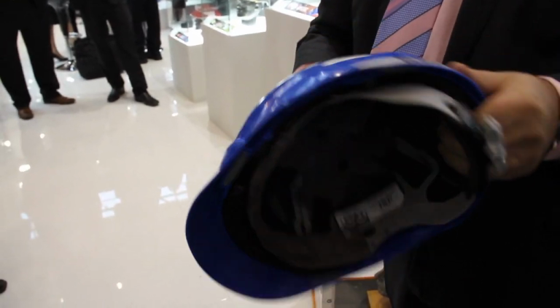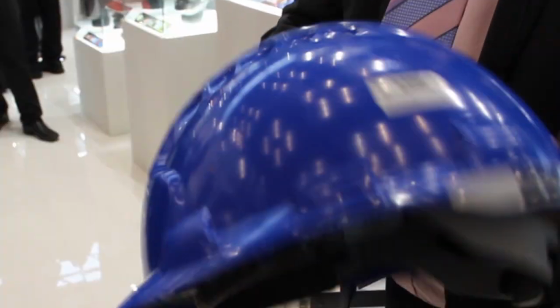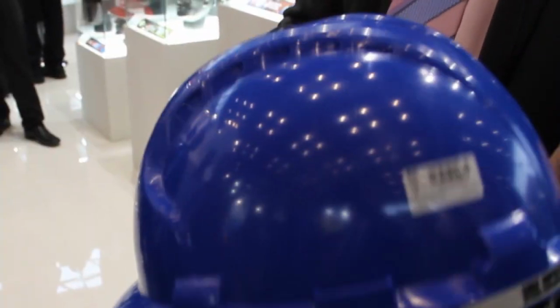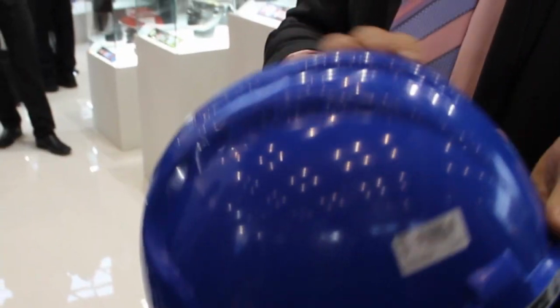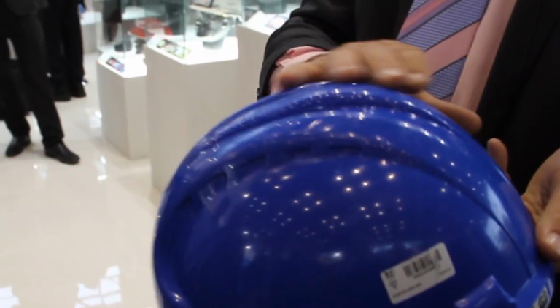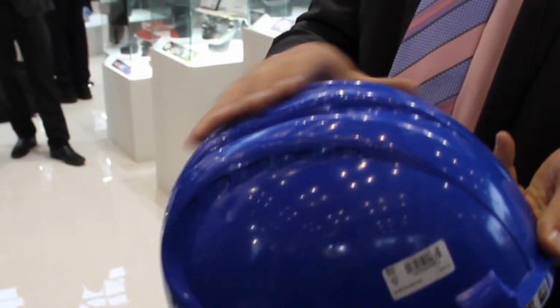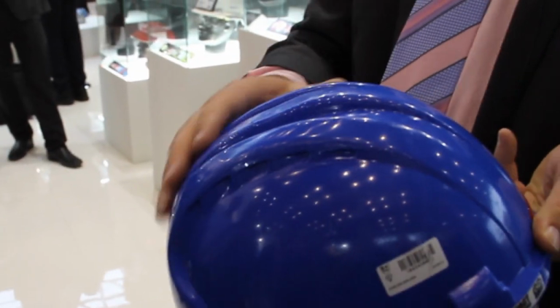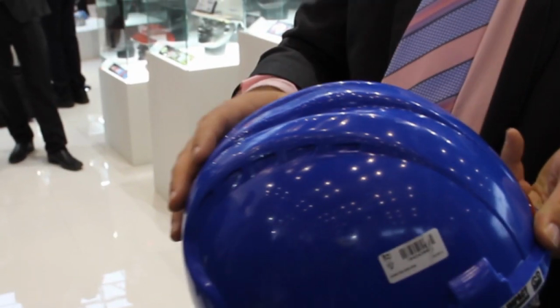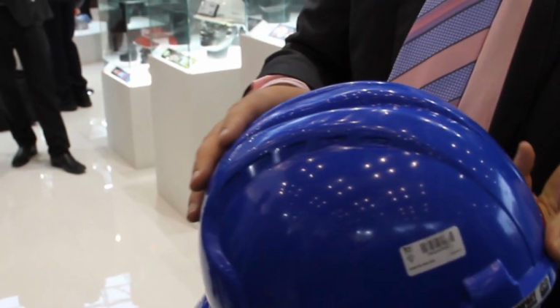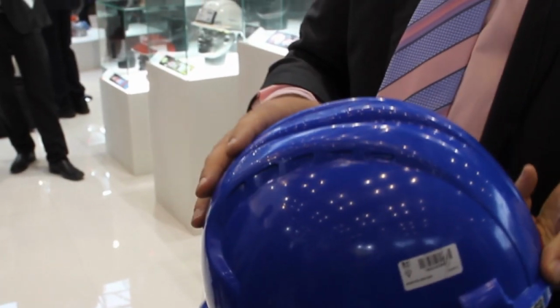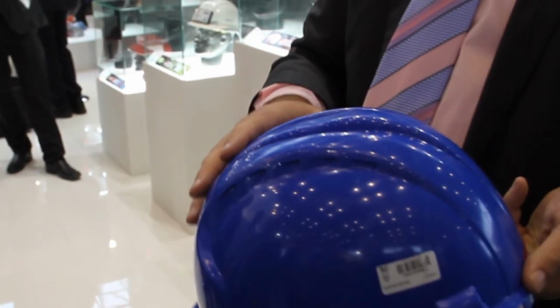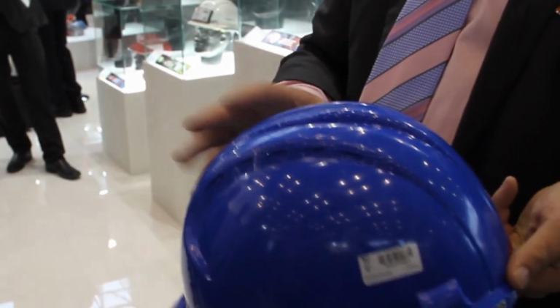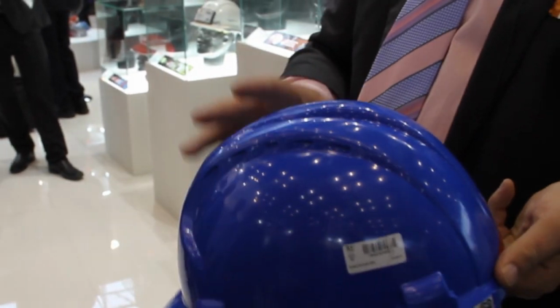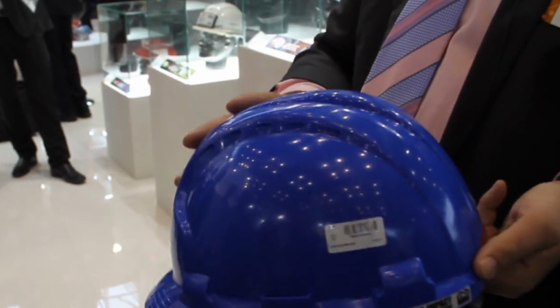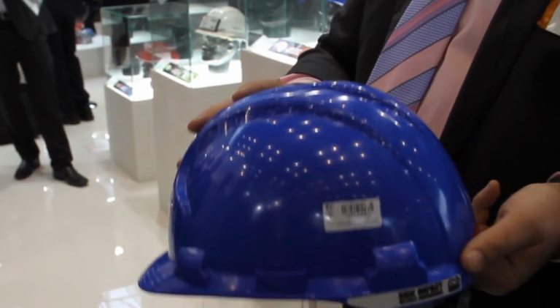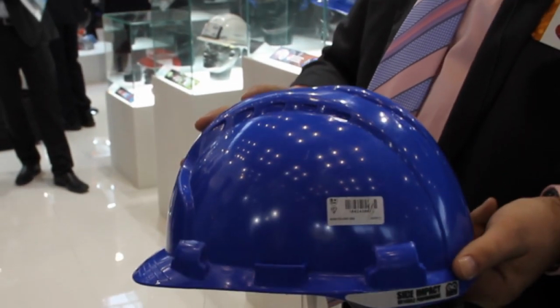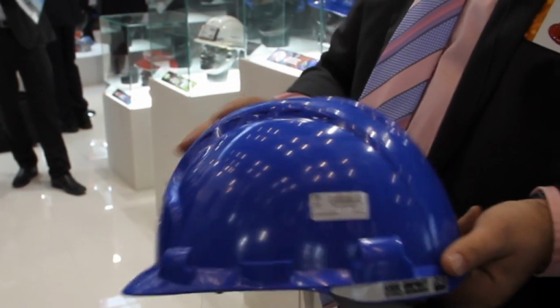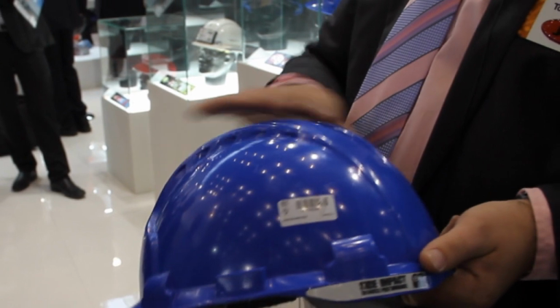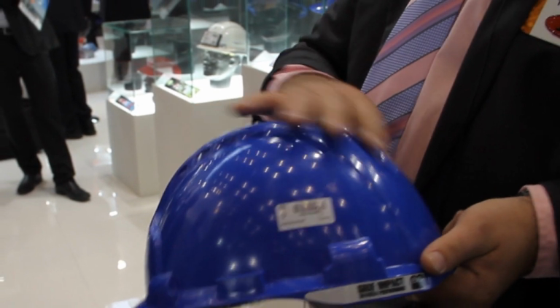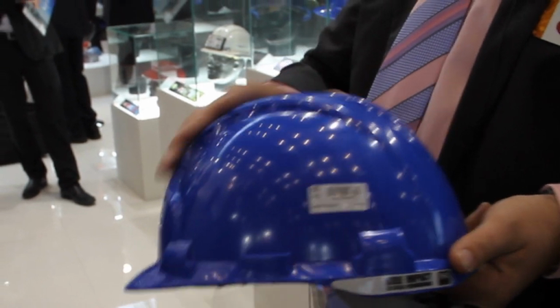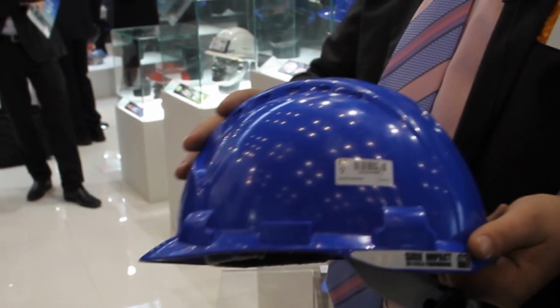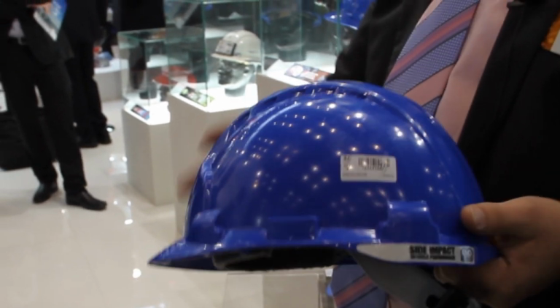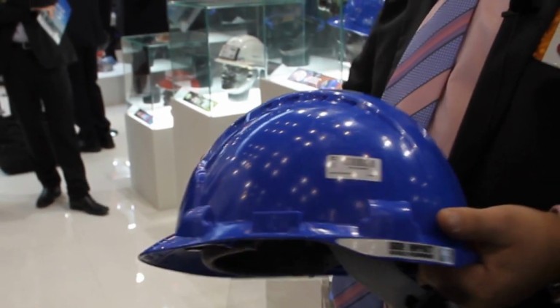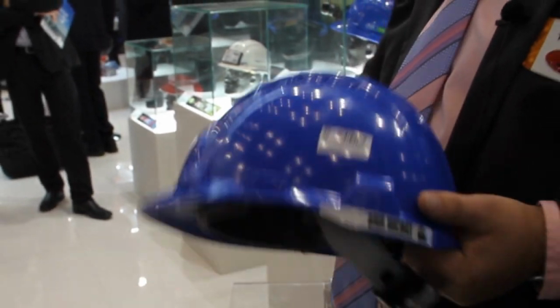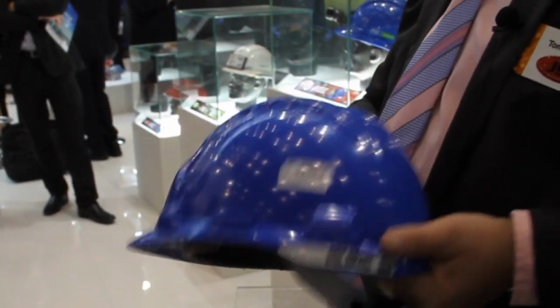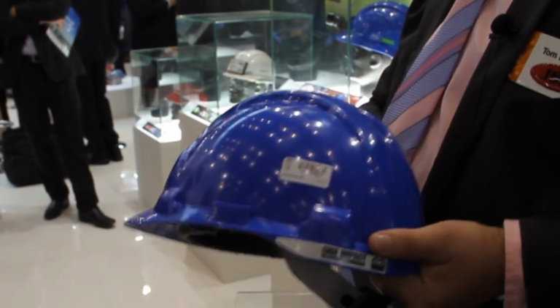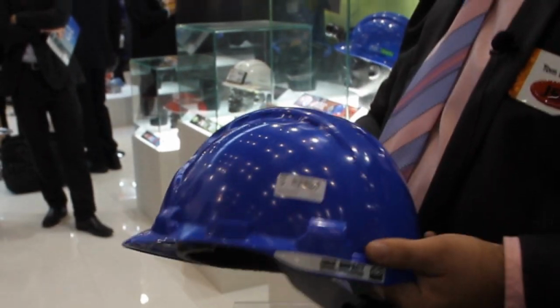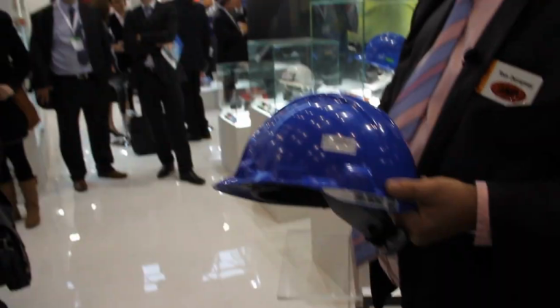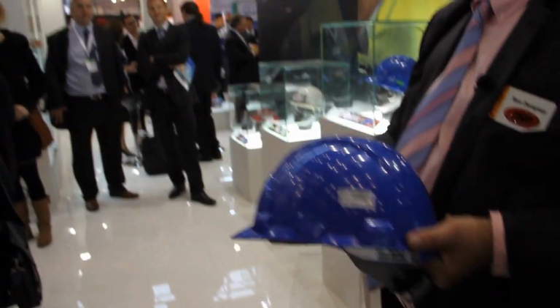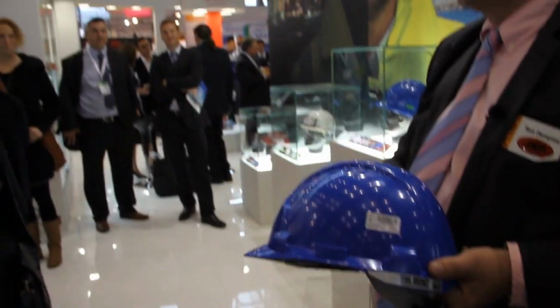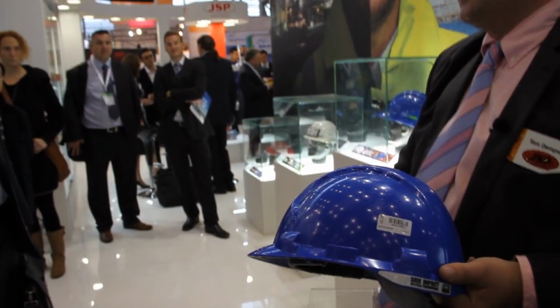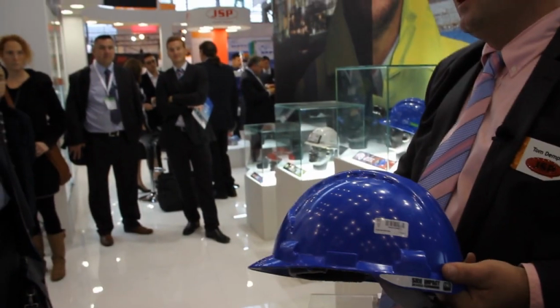The shell has definitely been dented. You're going to have a headache, but you're going to walk away — still alive.